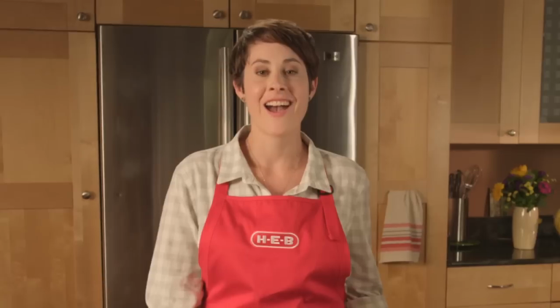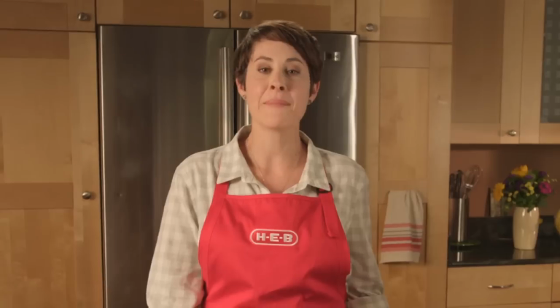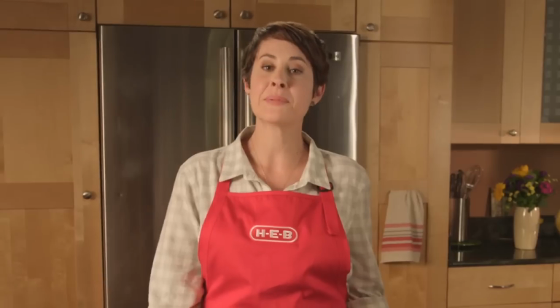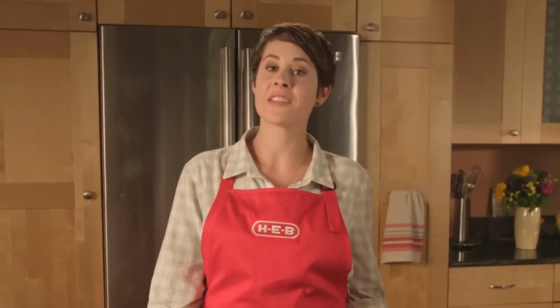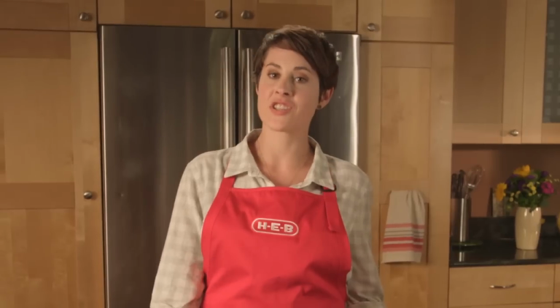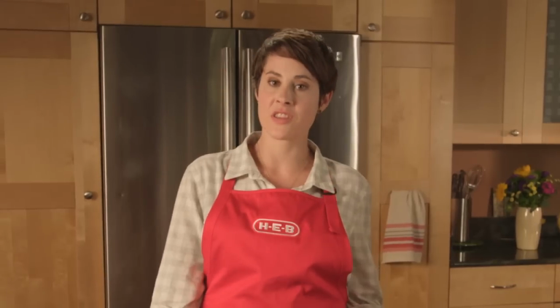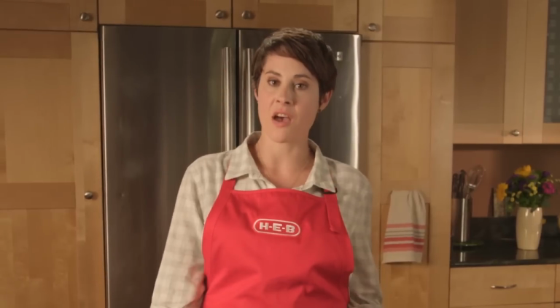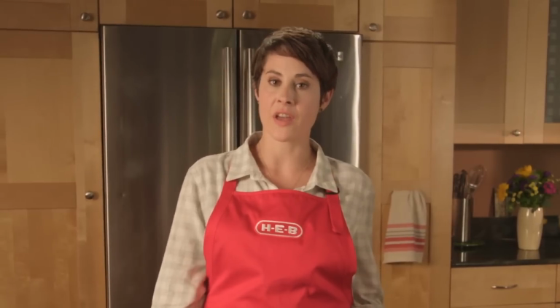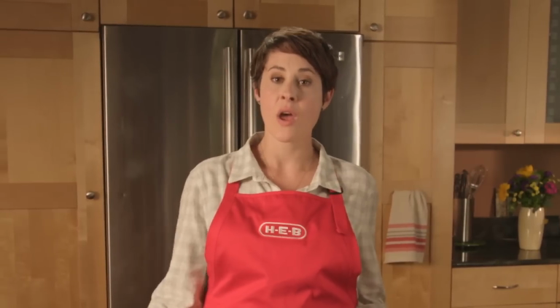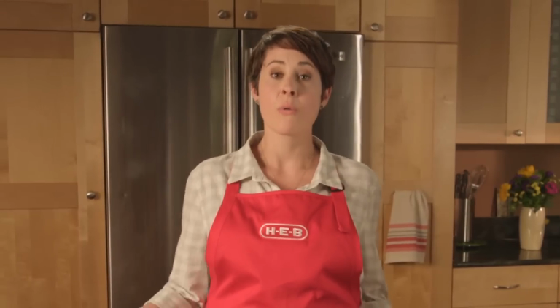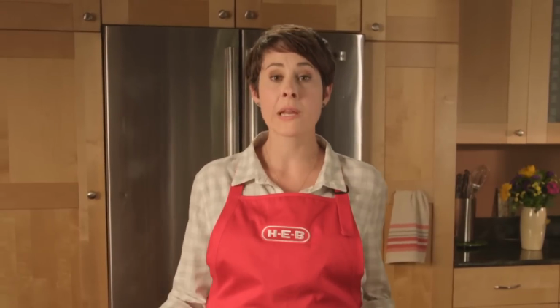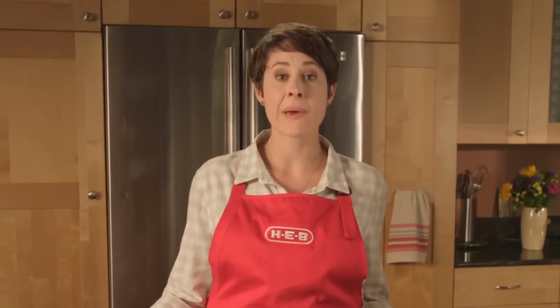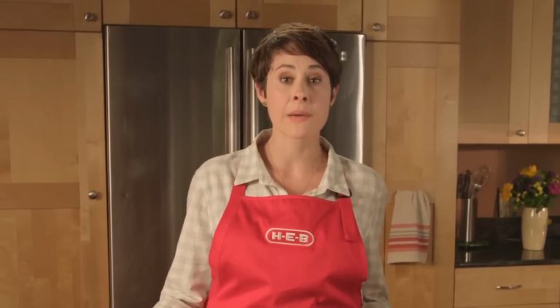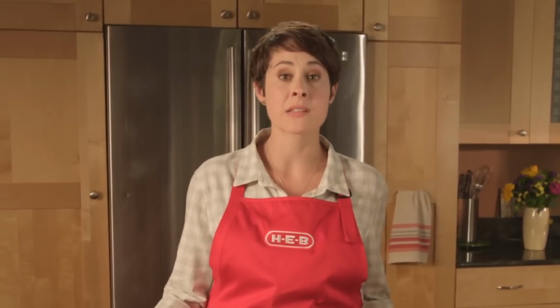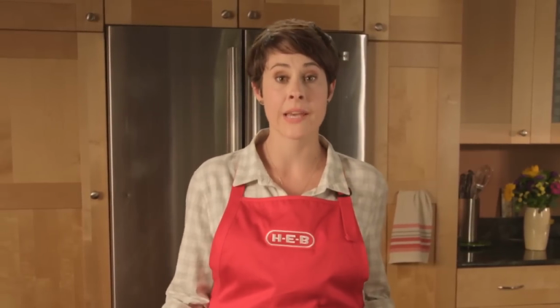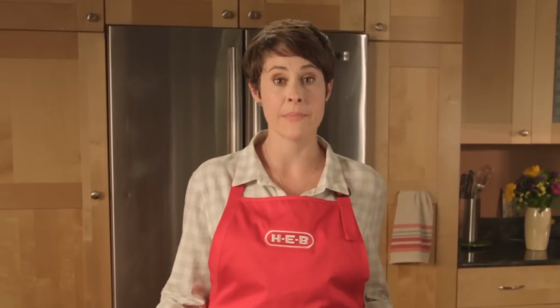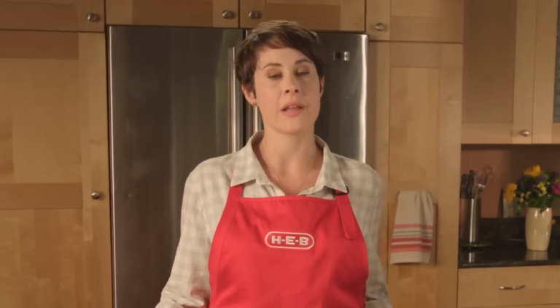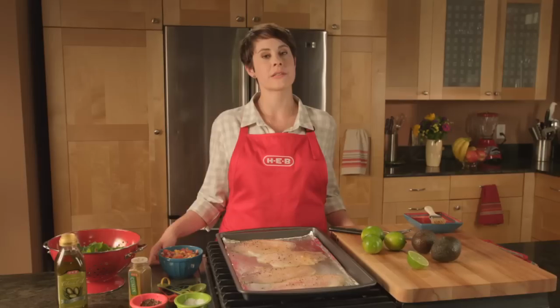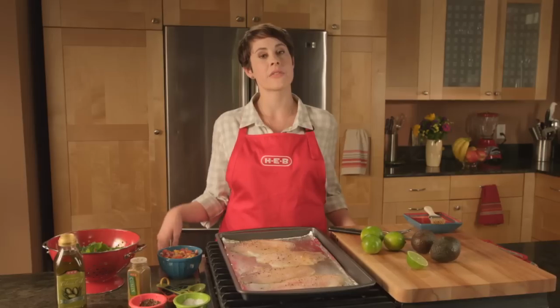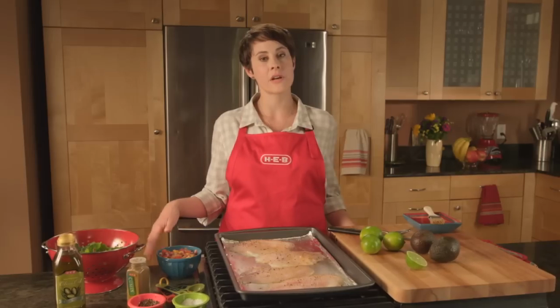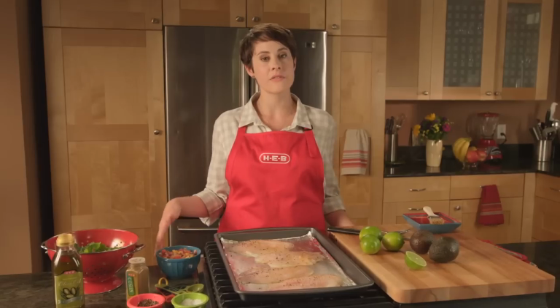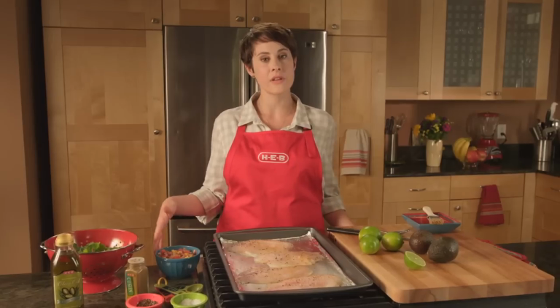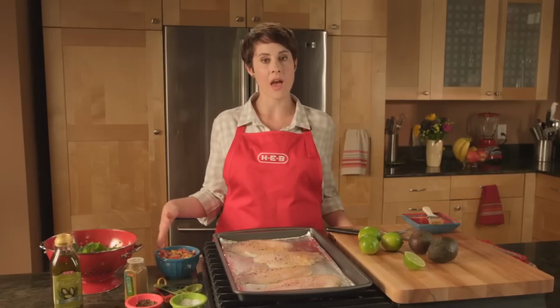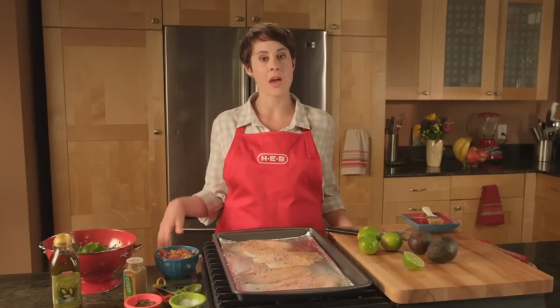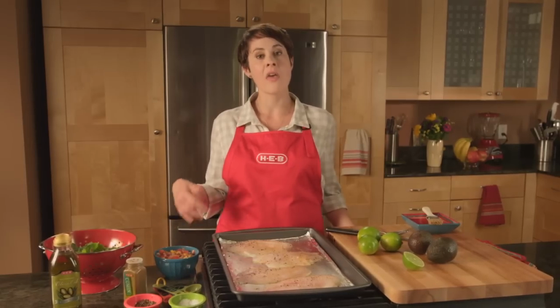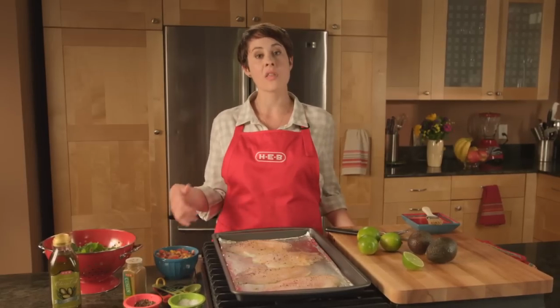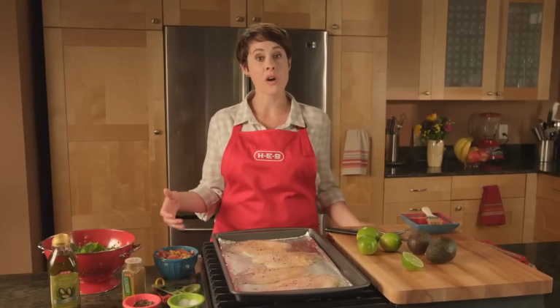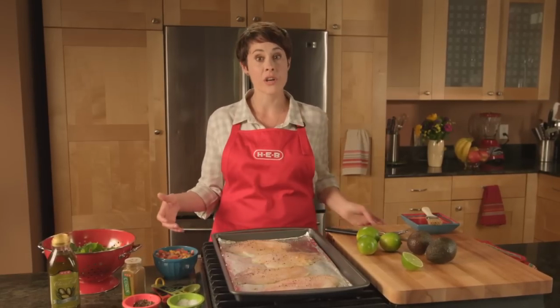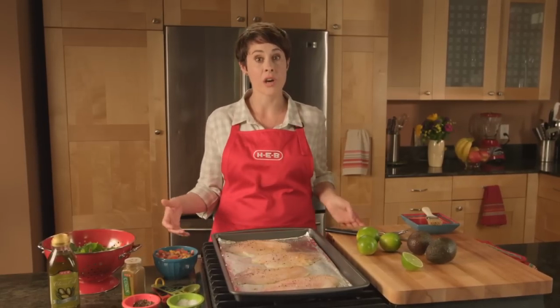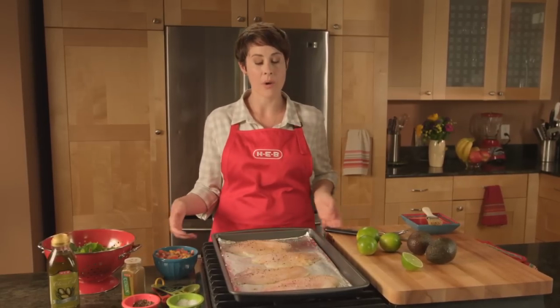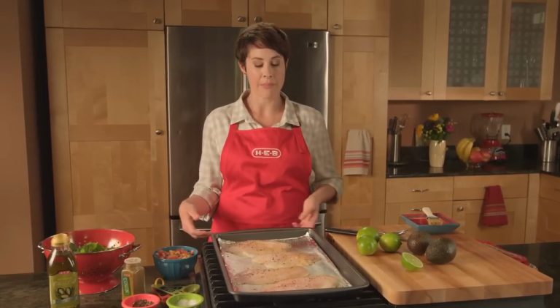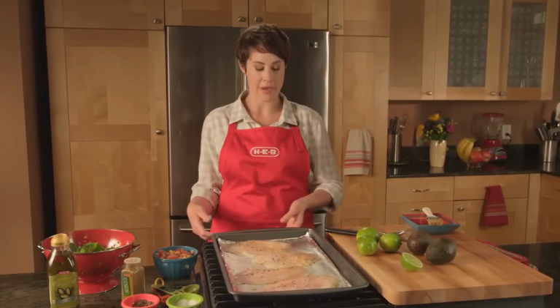I'm going to put the fish in the oven. We're going to bake about ten minutes. The thicker the fillet, the longer you're going to want to bake.